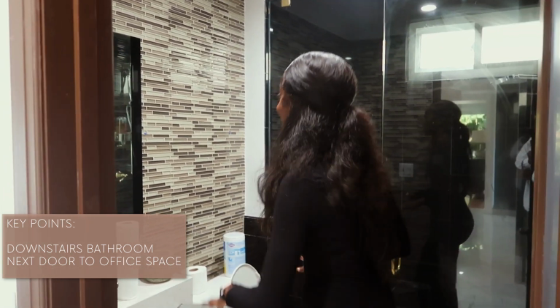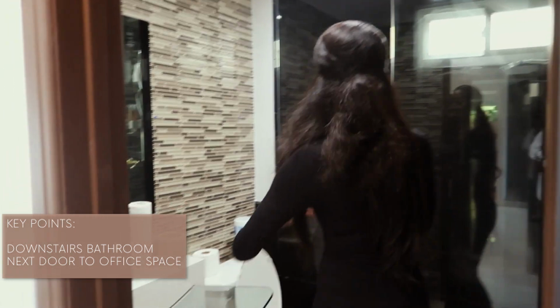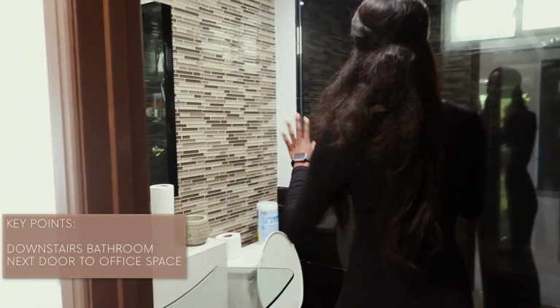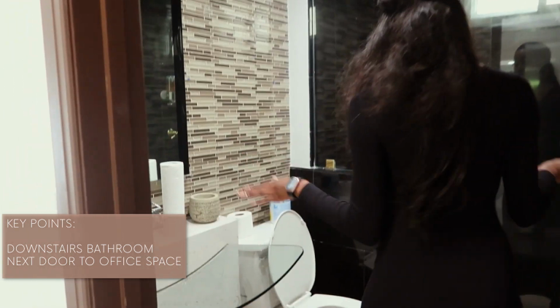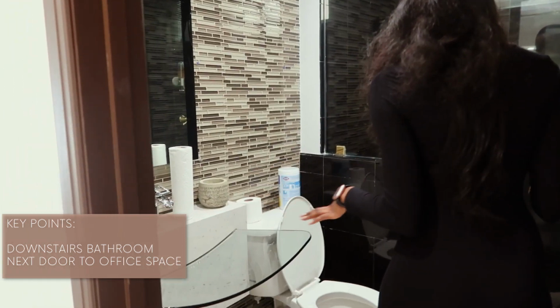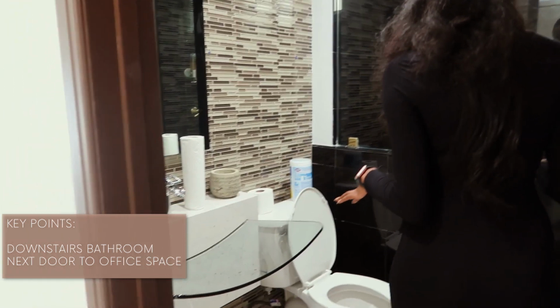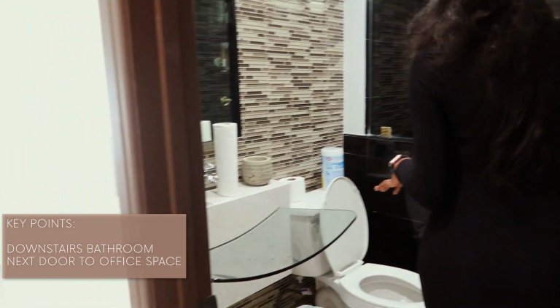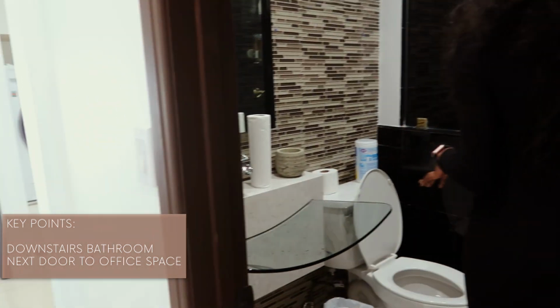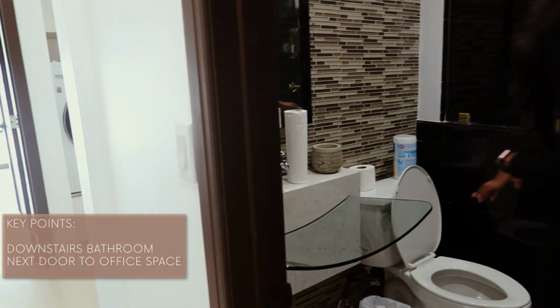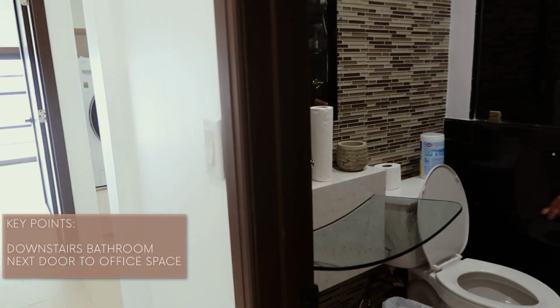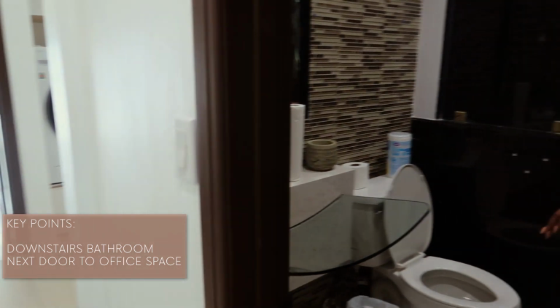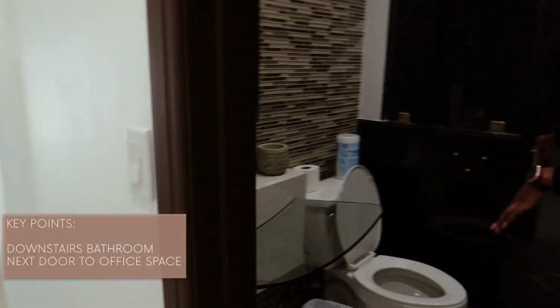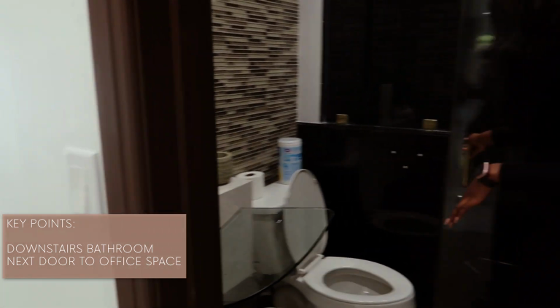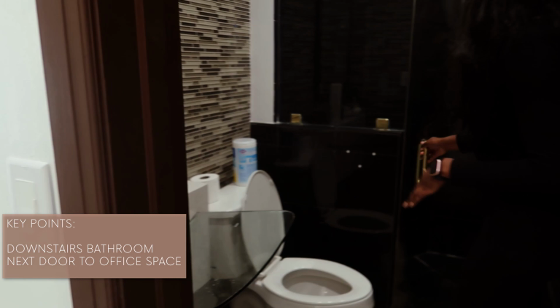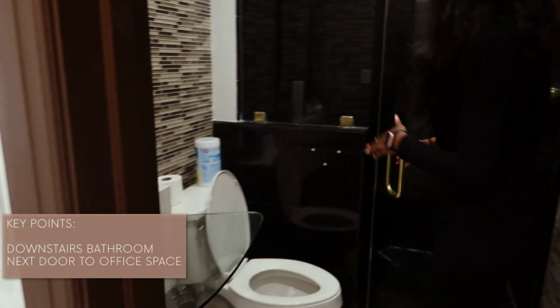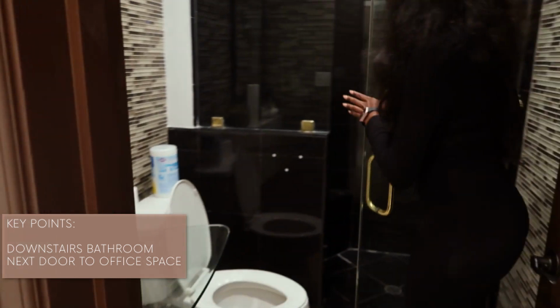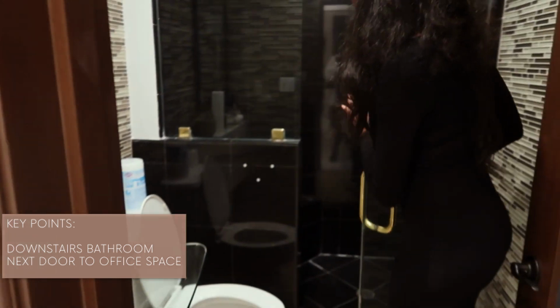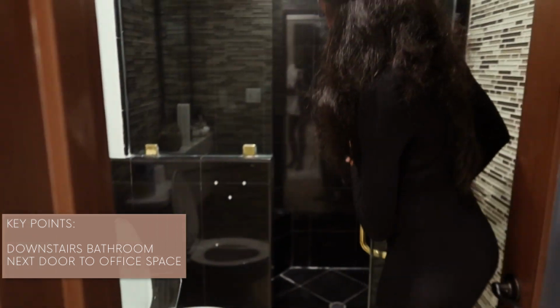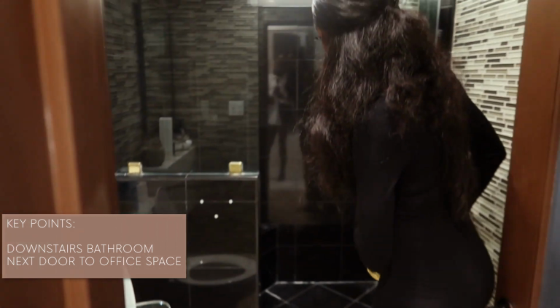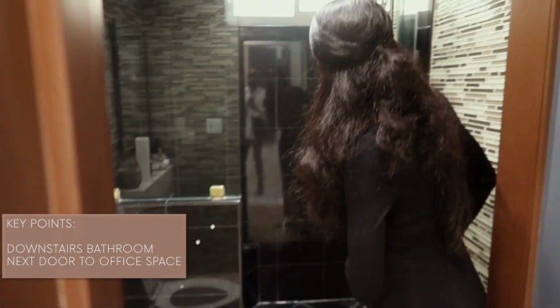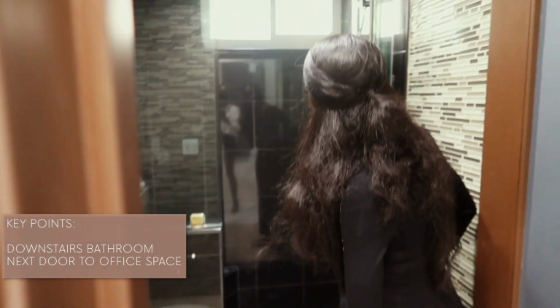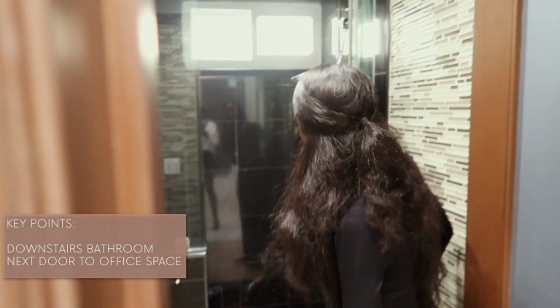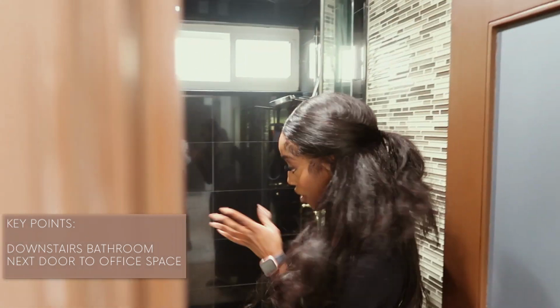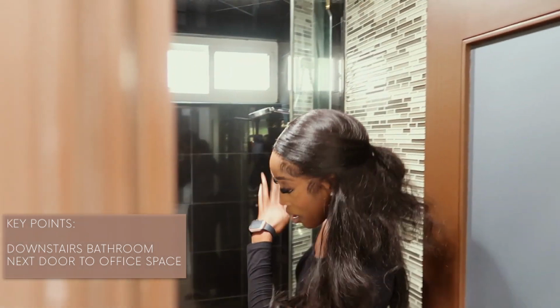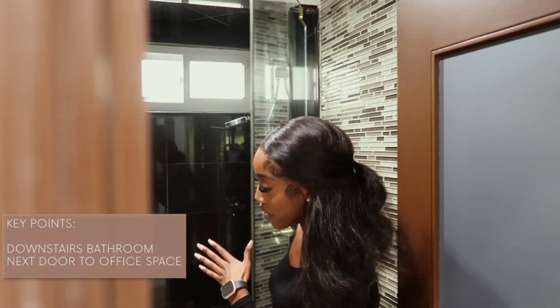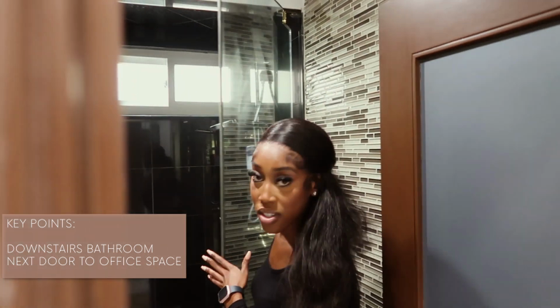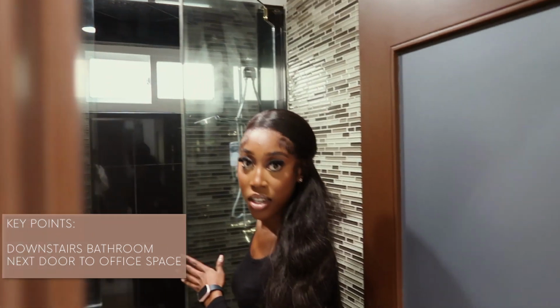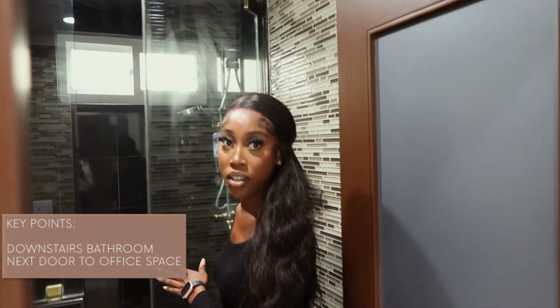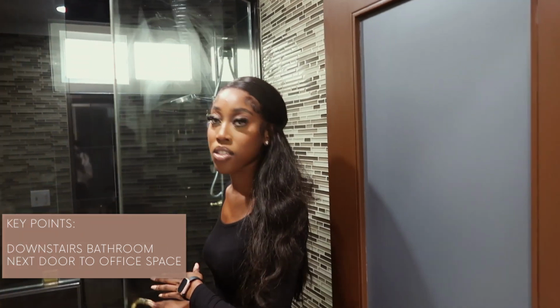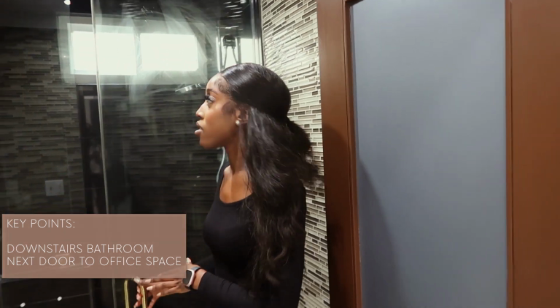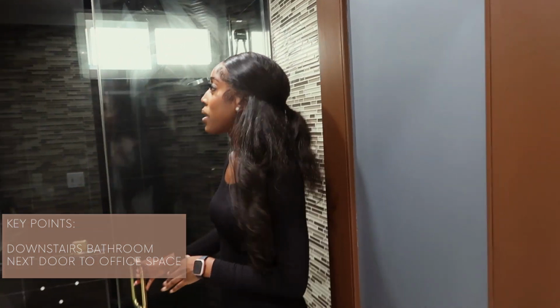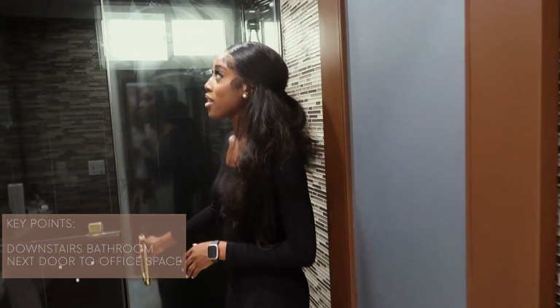So this is your downstairs bathroom and then you have a shower in here as well. I love the dark features in here — it's just amazing.